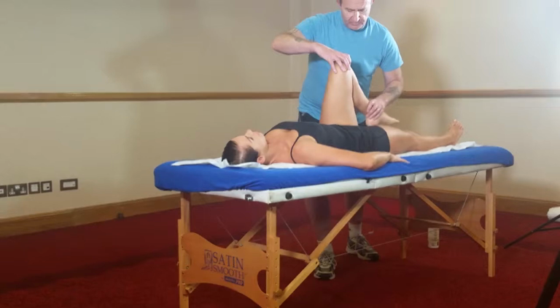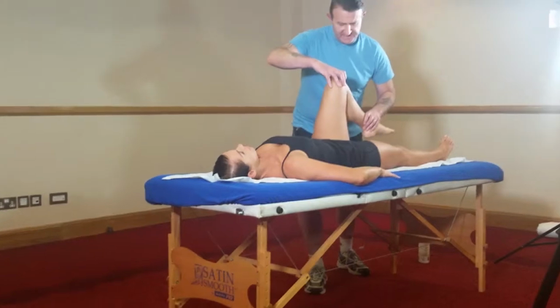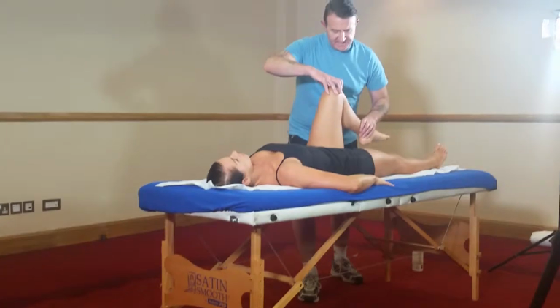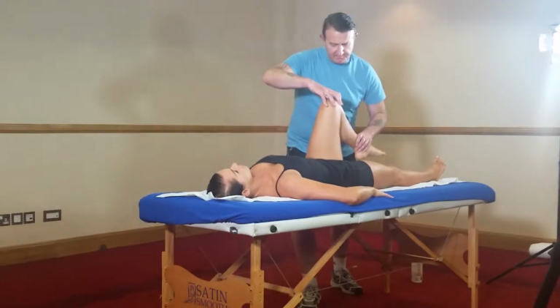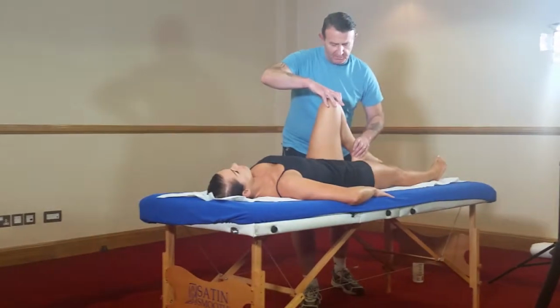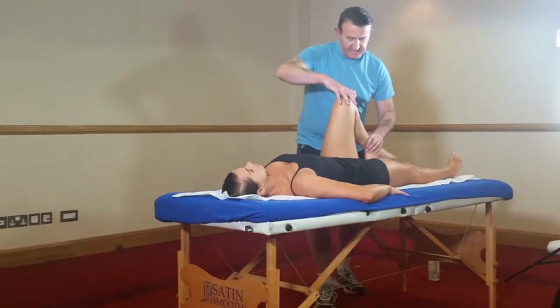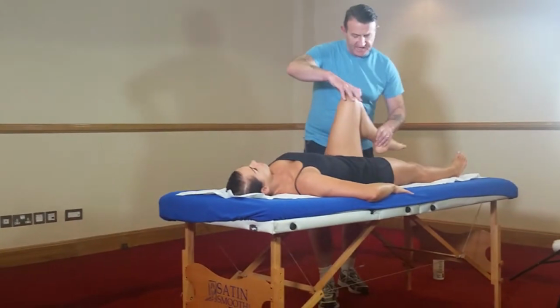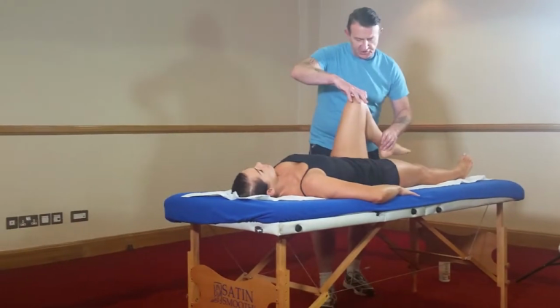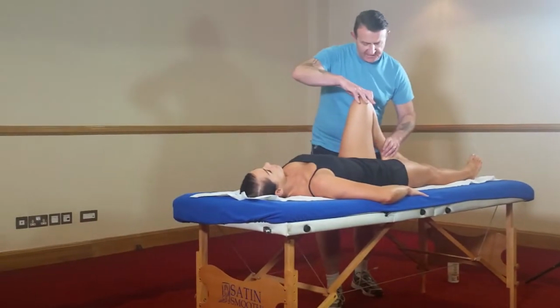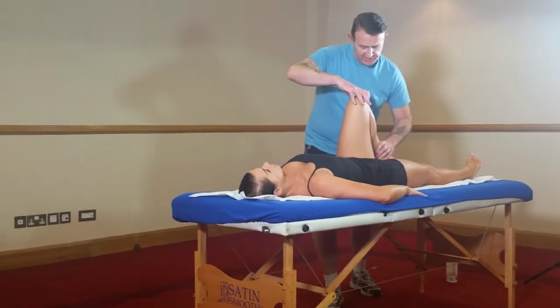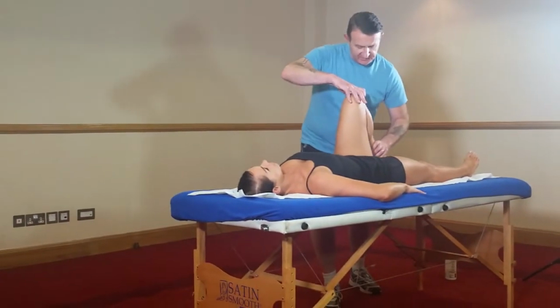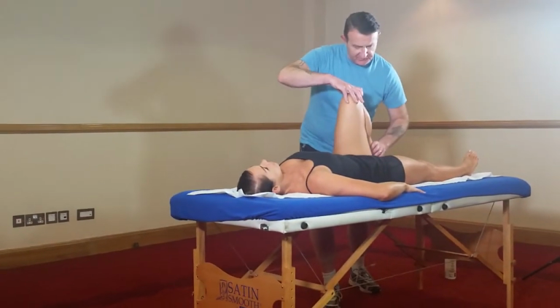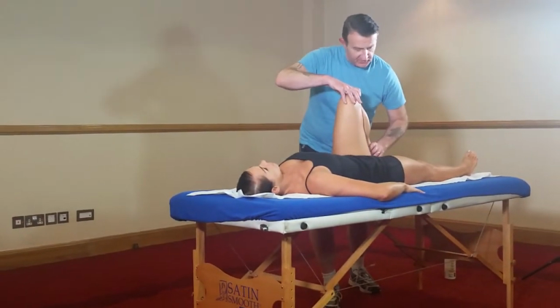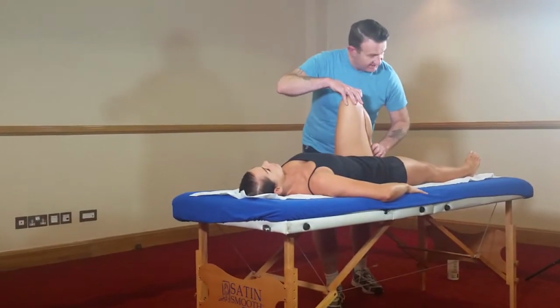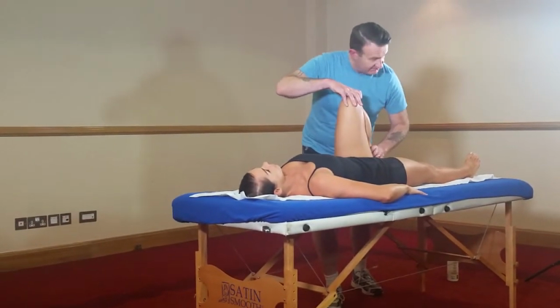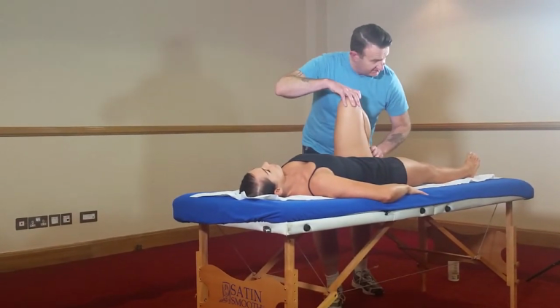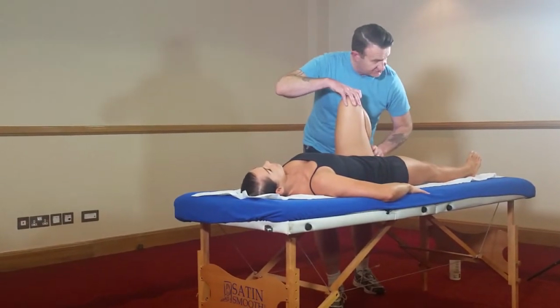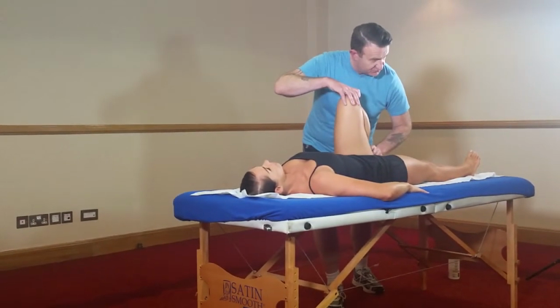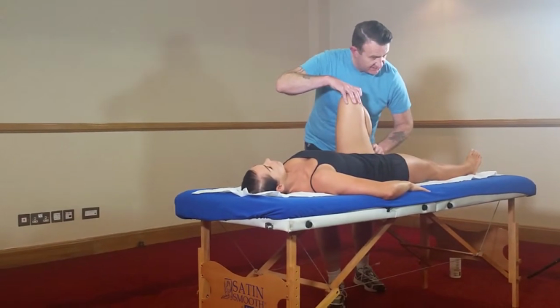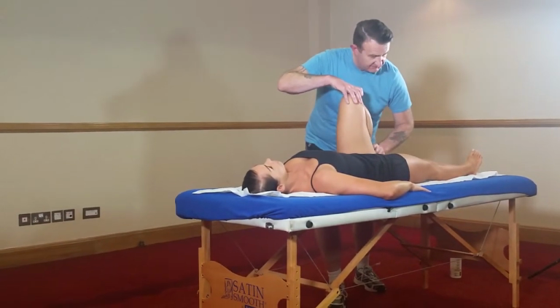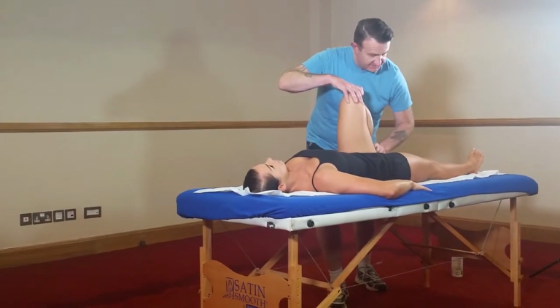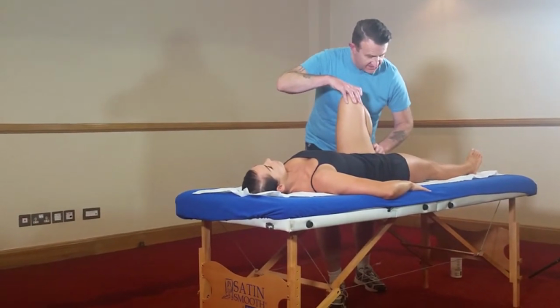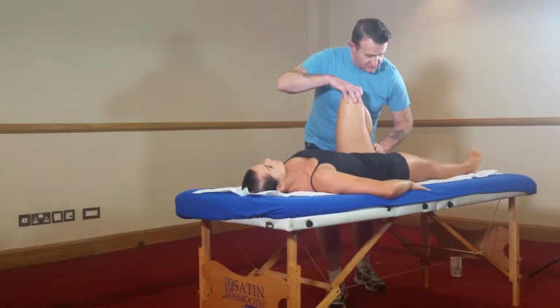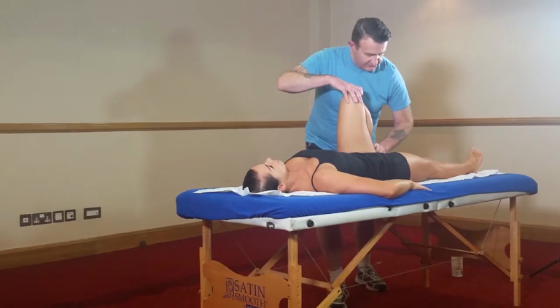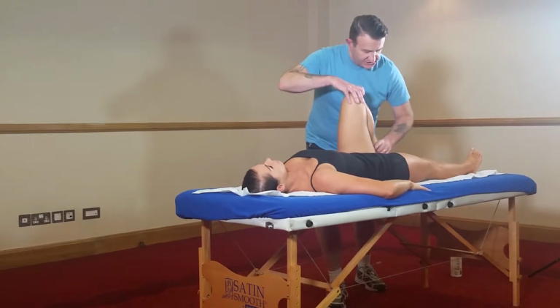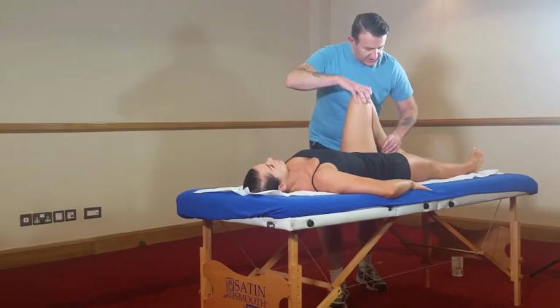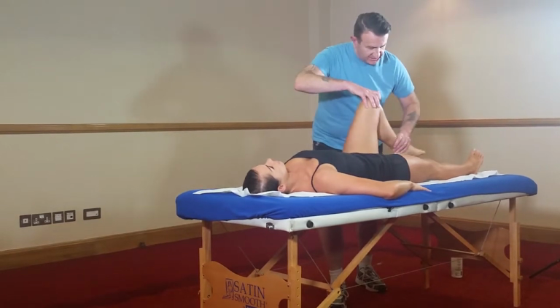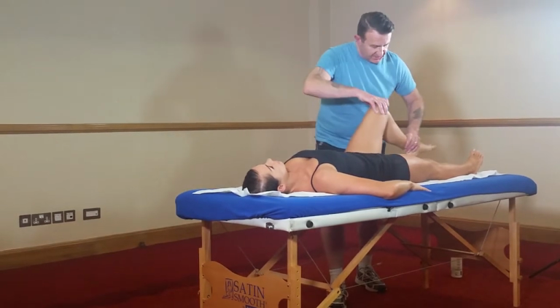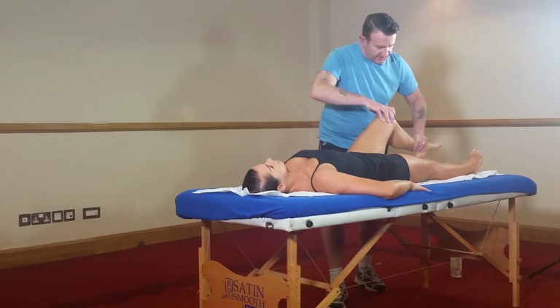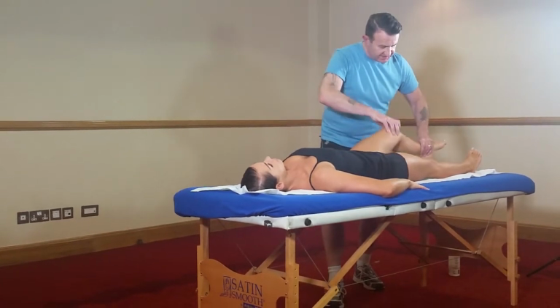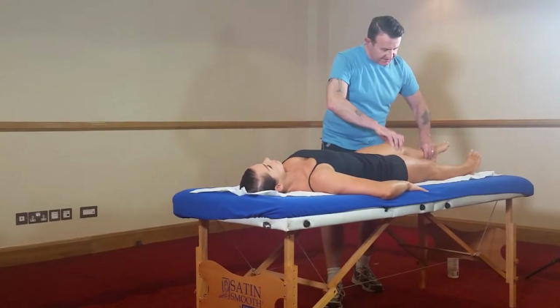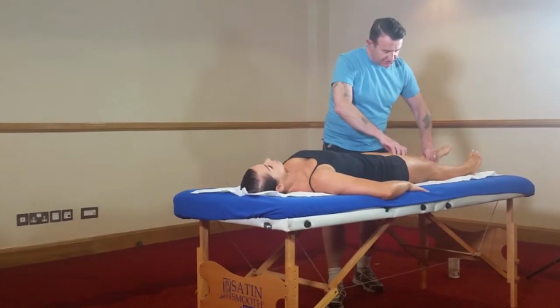It's nice to palpate that joint line so you can feel or hear anything that's going on, including crepitus. Flexion, then extension.